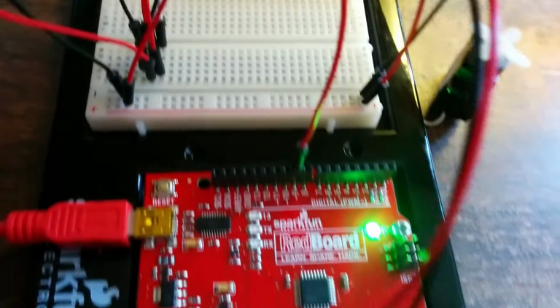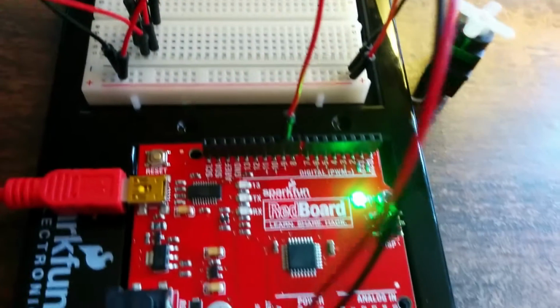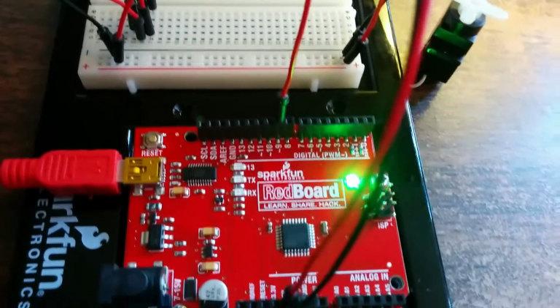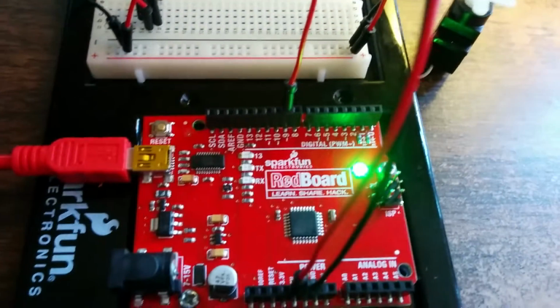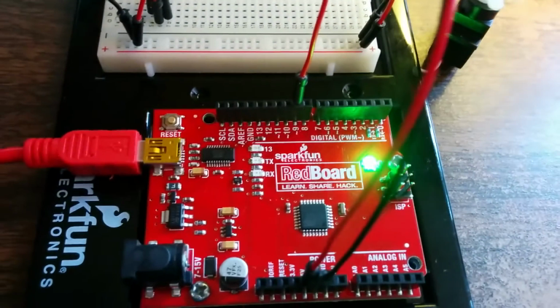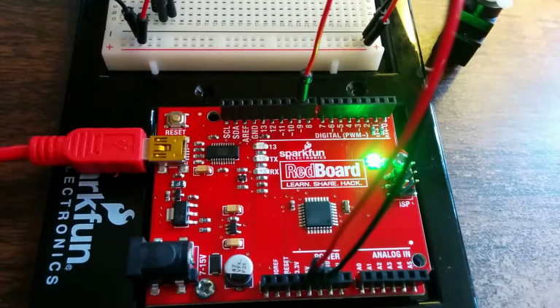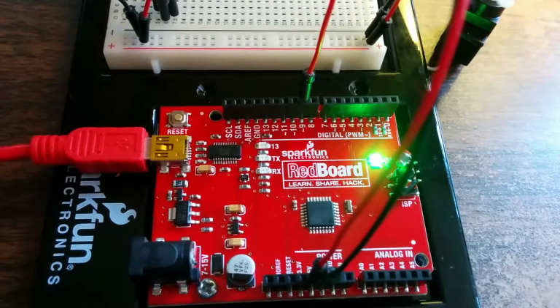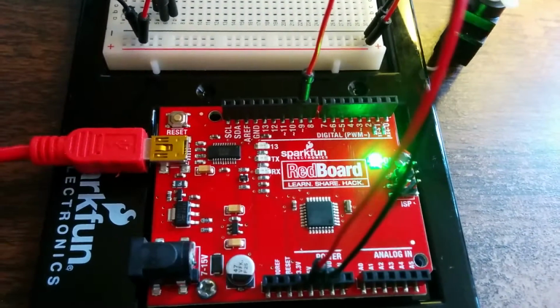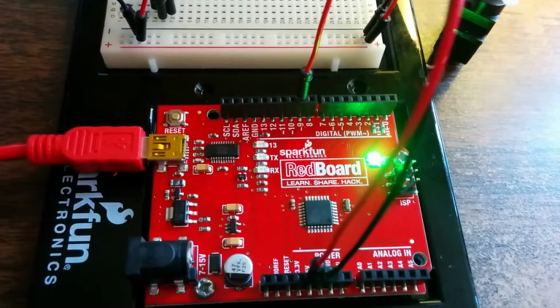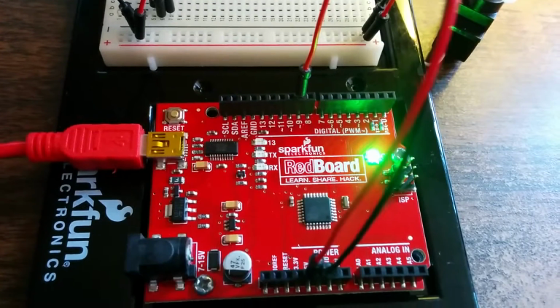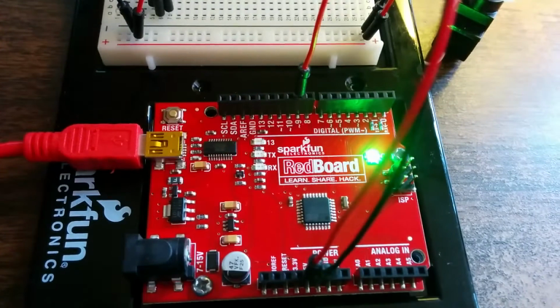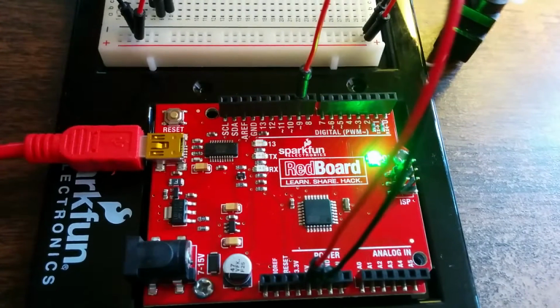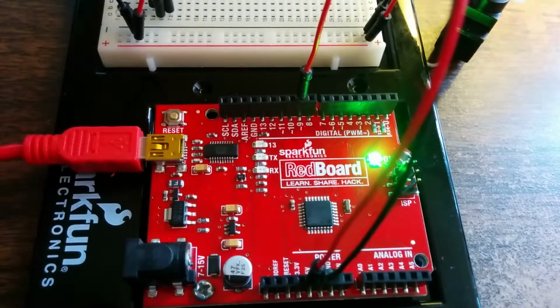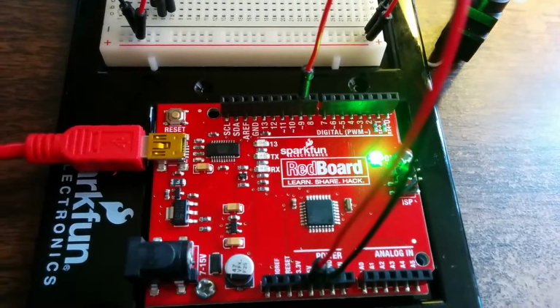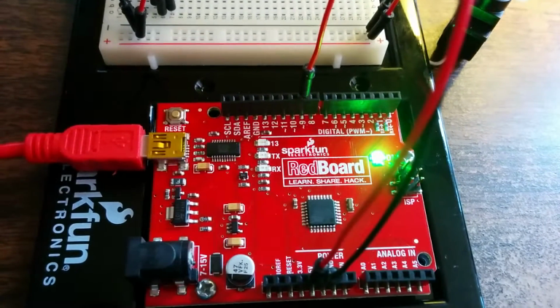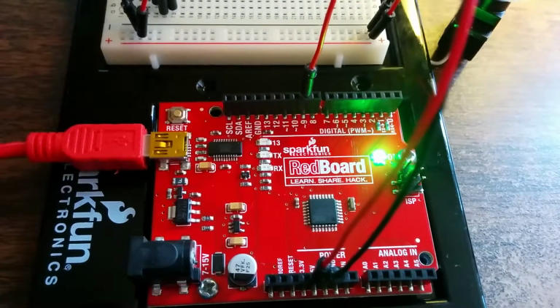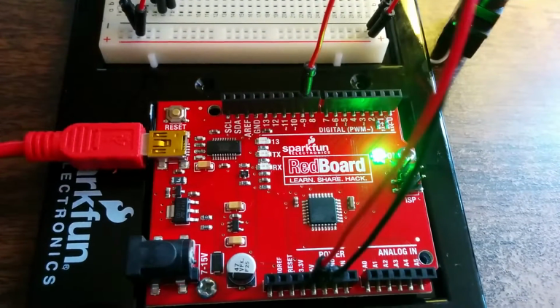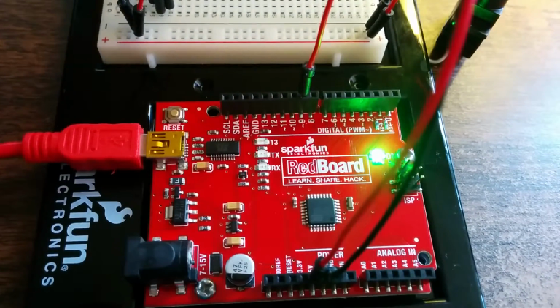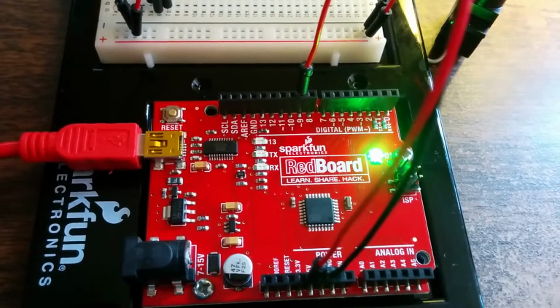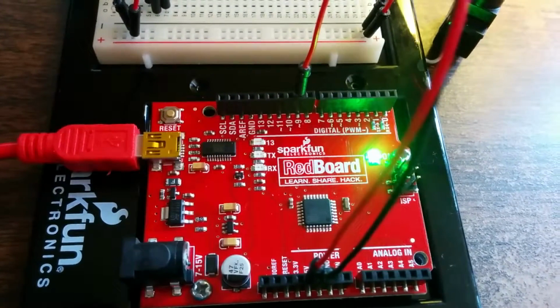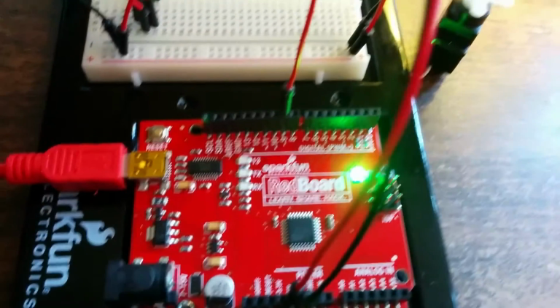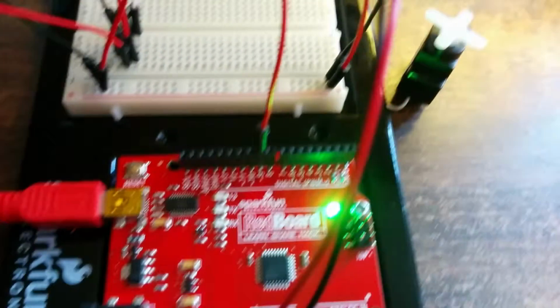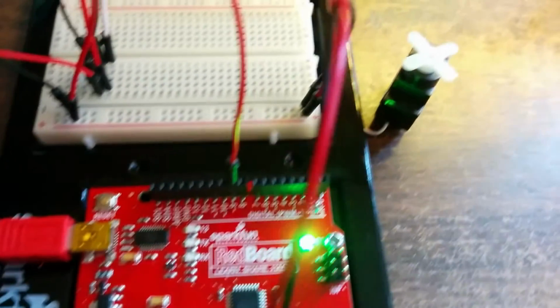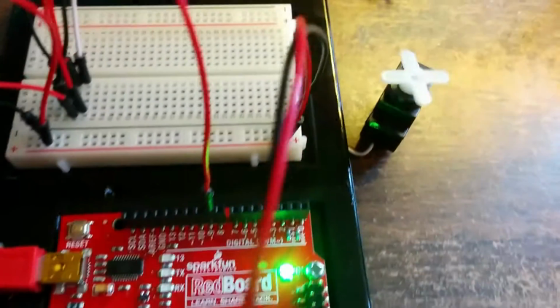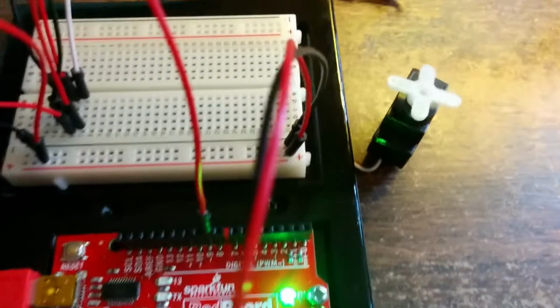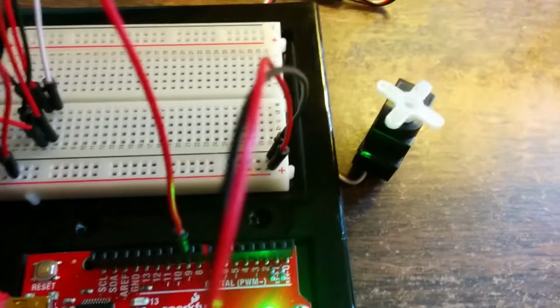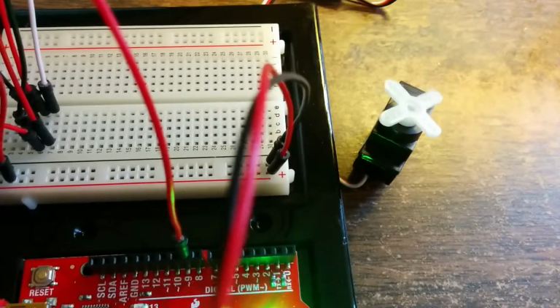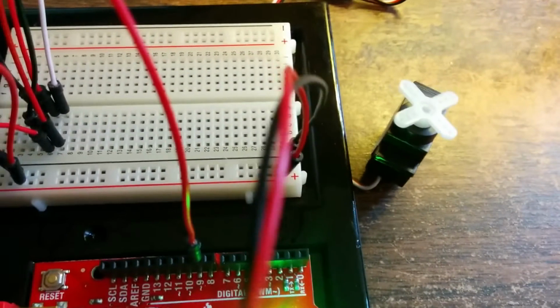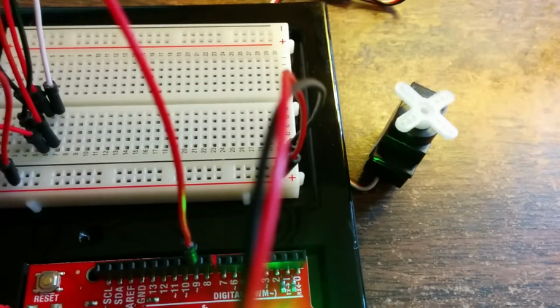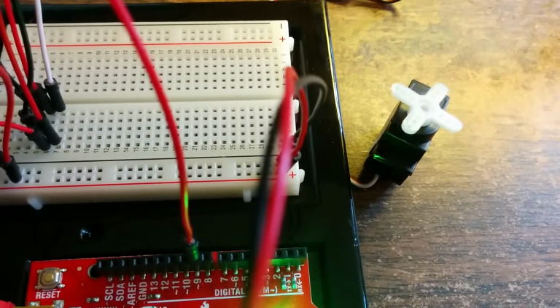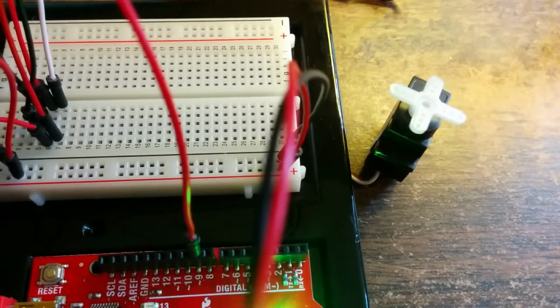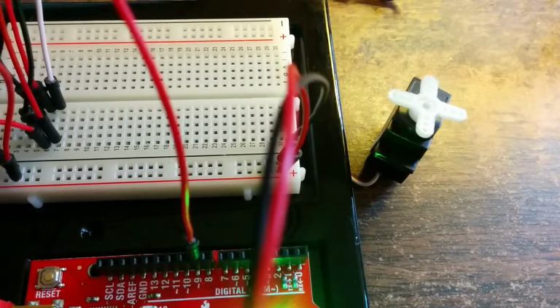Using the SparkFun electronics controller to control the motion. Thanks for watching, goodbye.